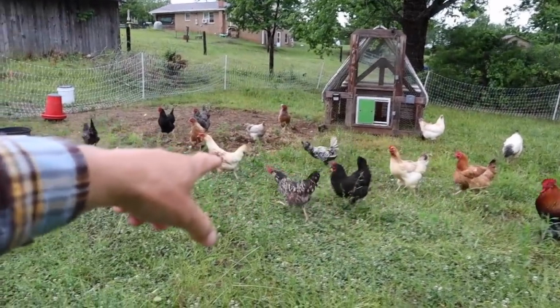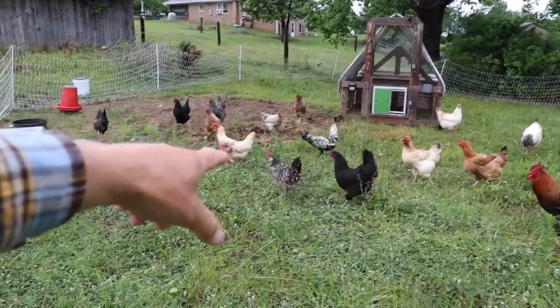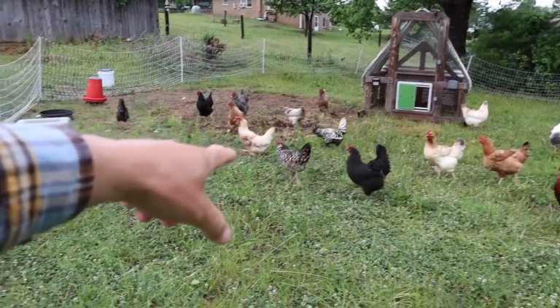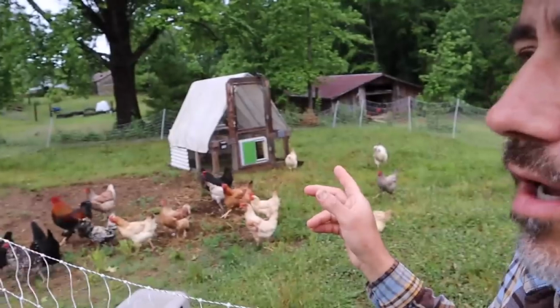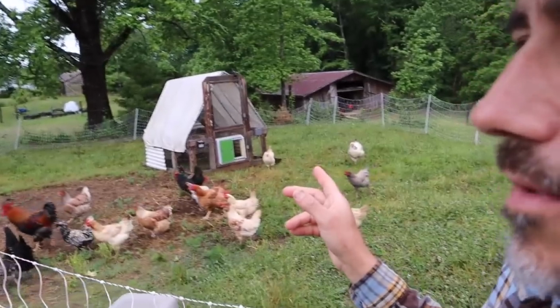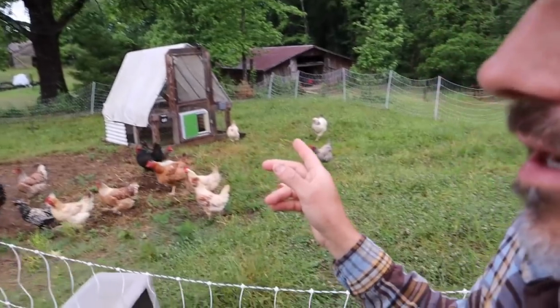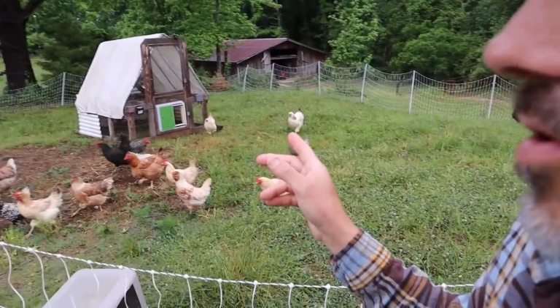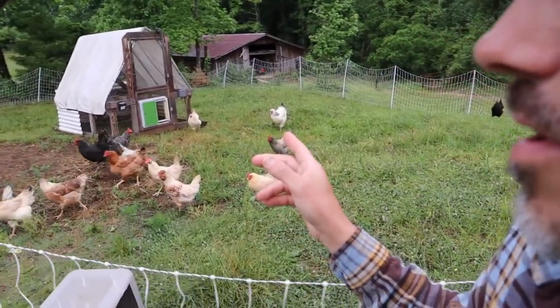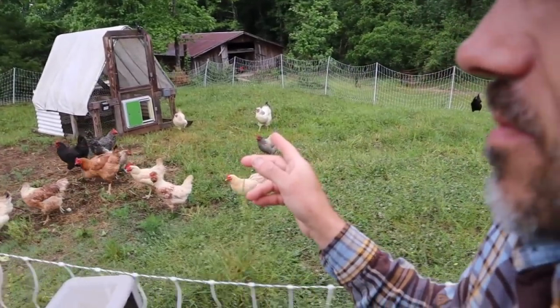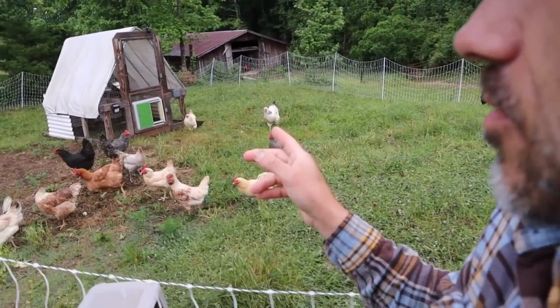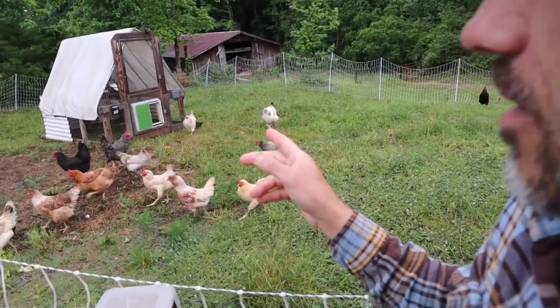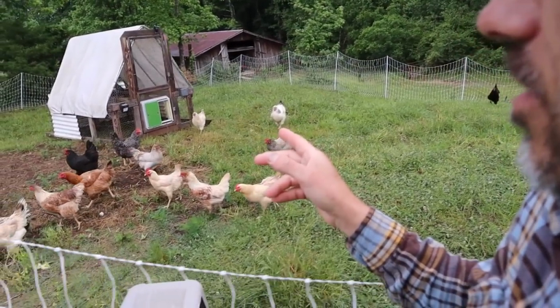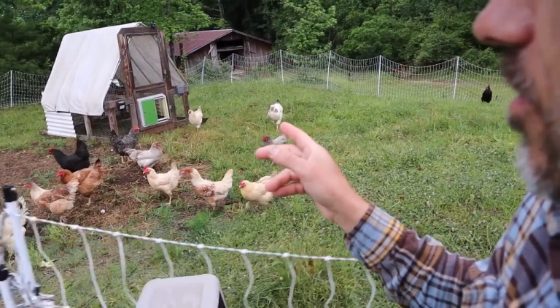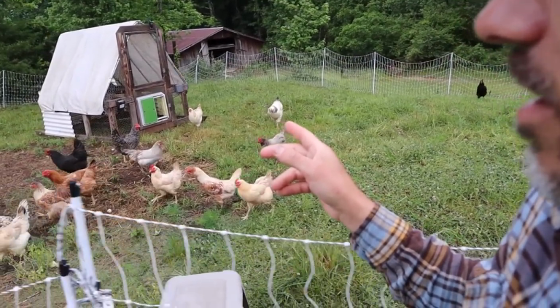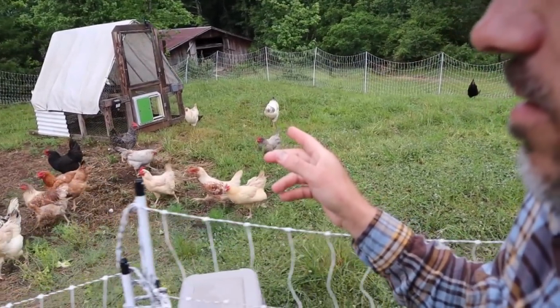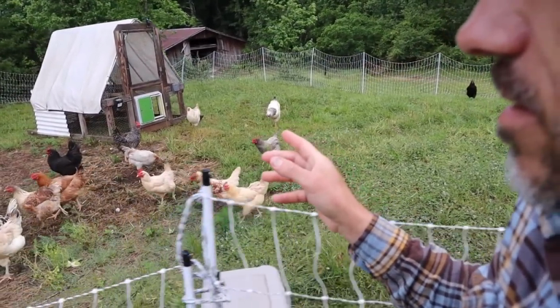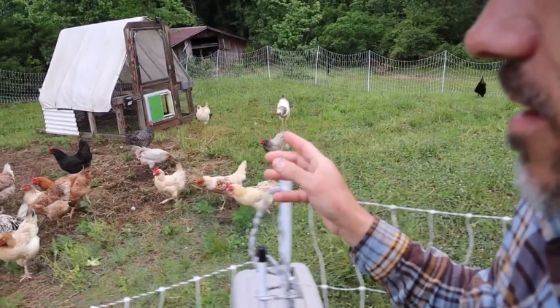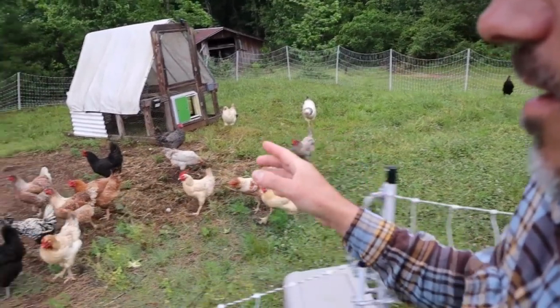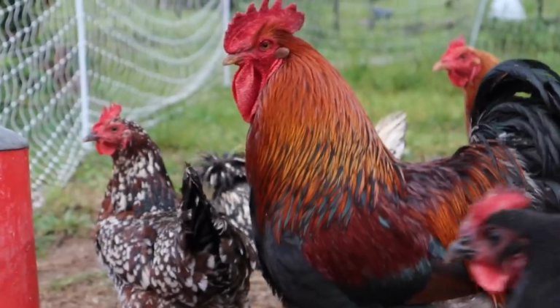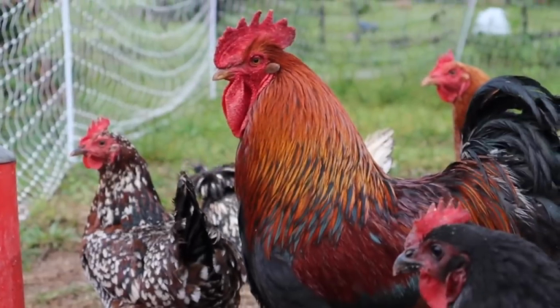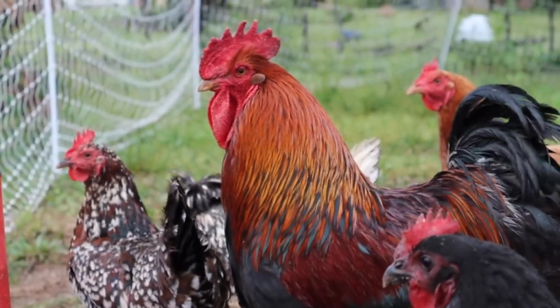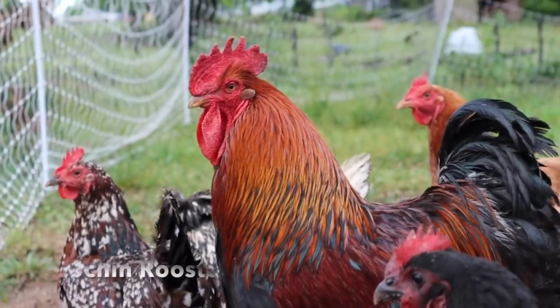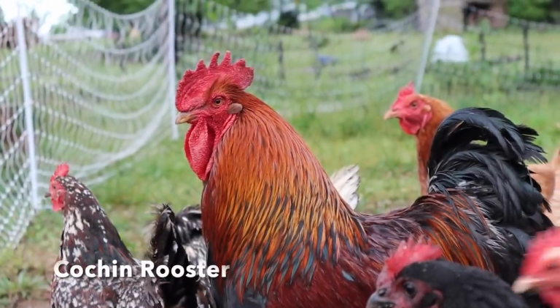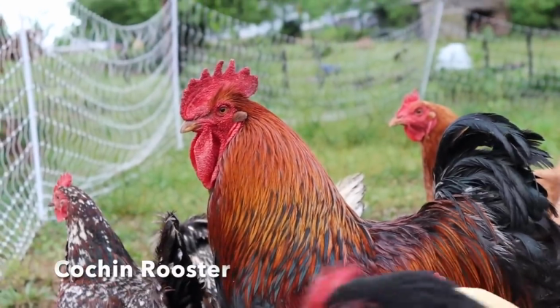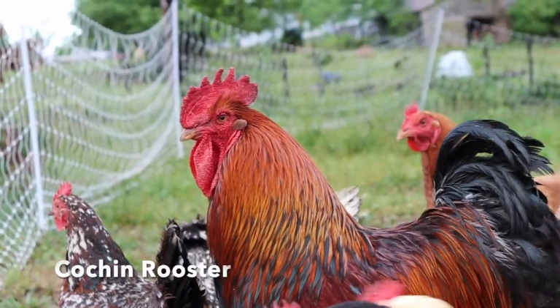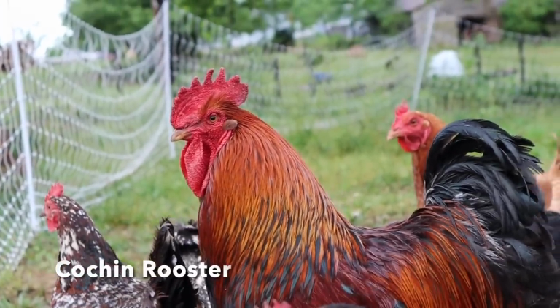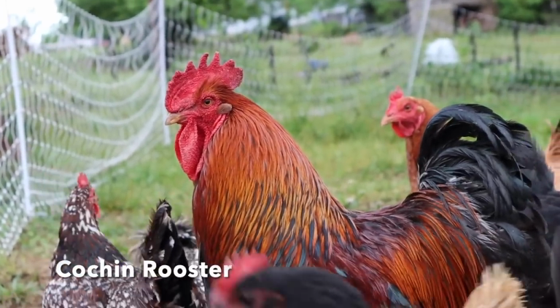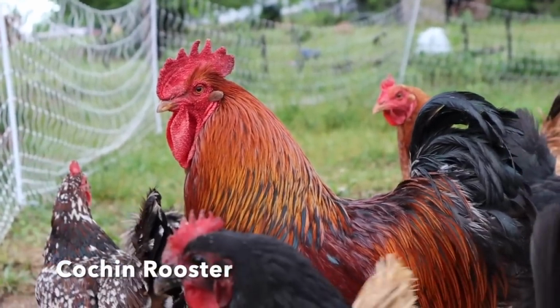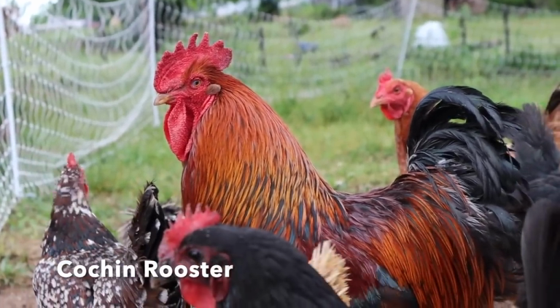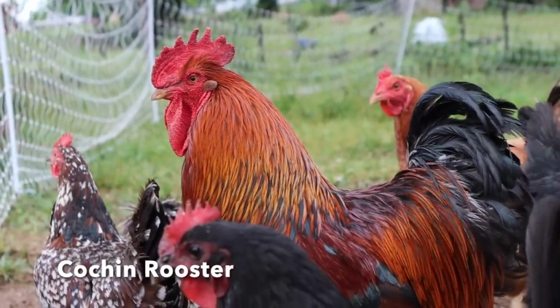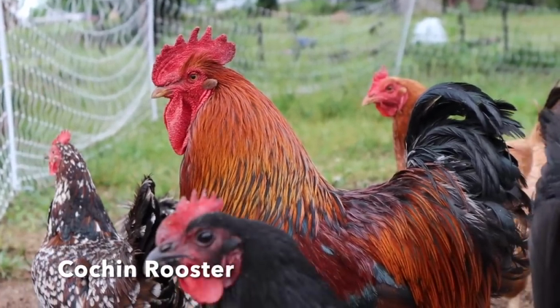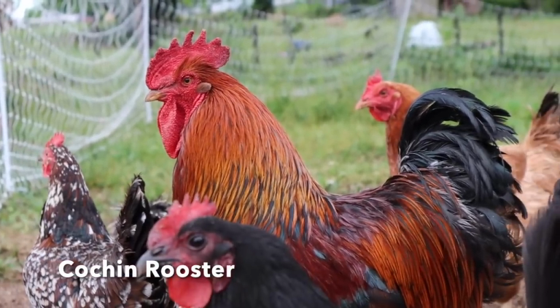Our new automatic door has been working really well — it let them out already. Didn't have to do it this morning.